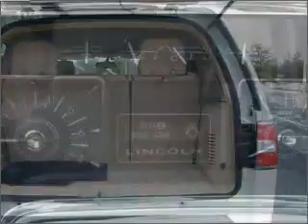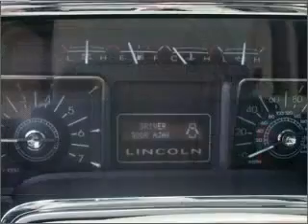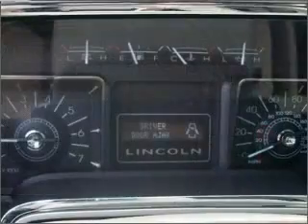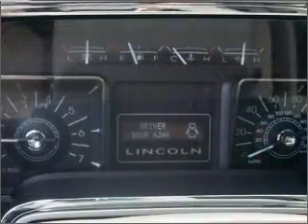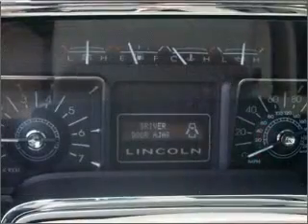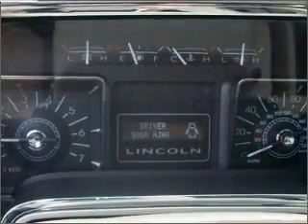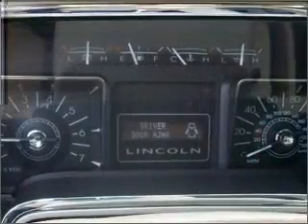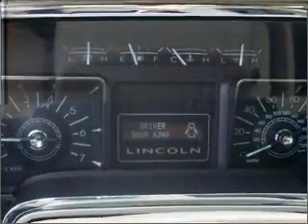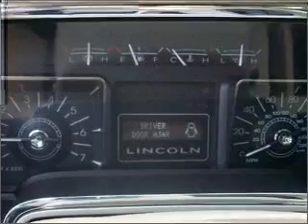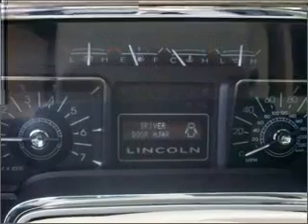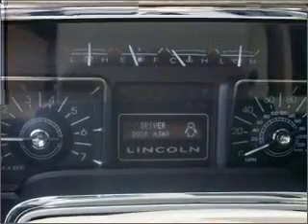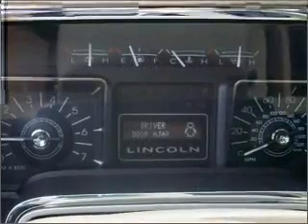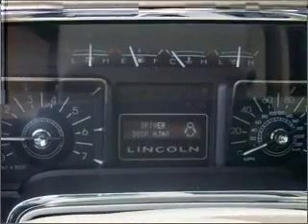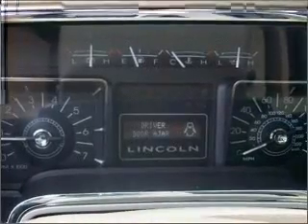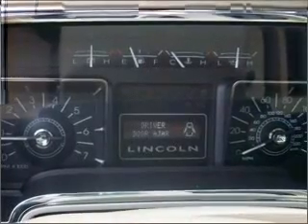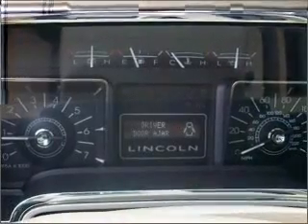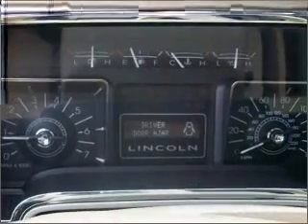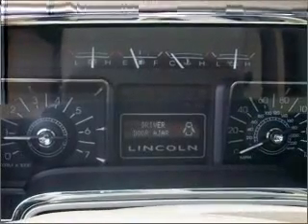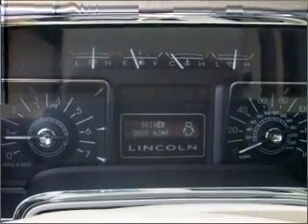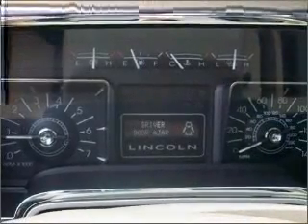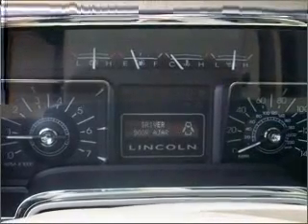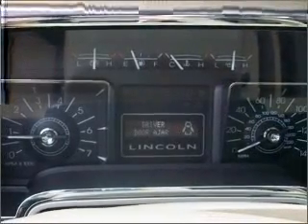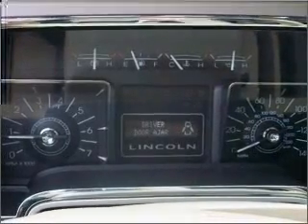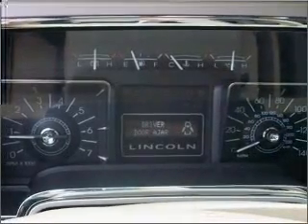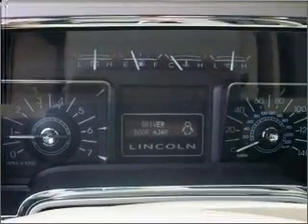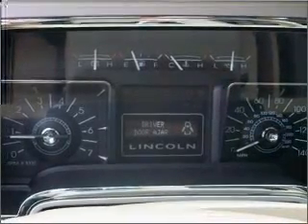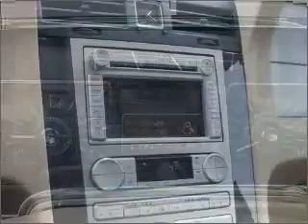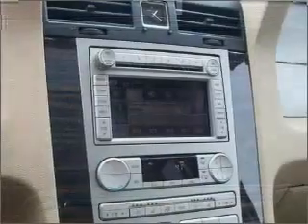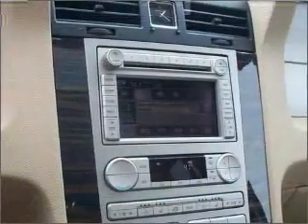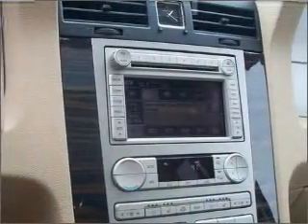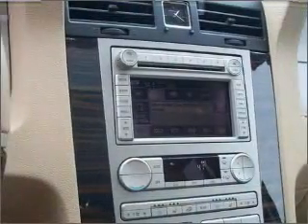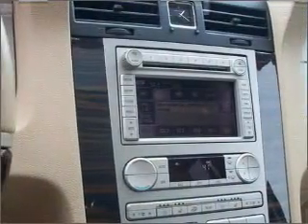We would love to put you in the driver's seat of this Navigator. Please contact us for more information.